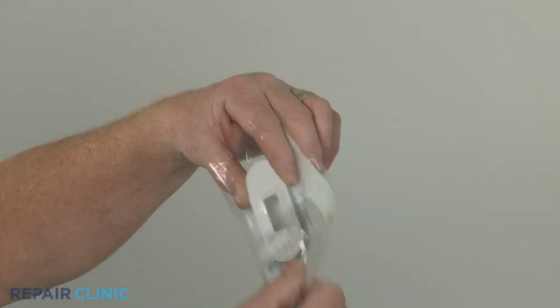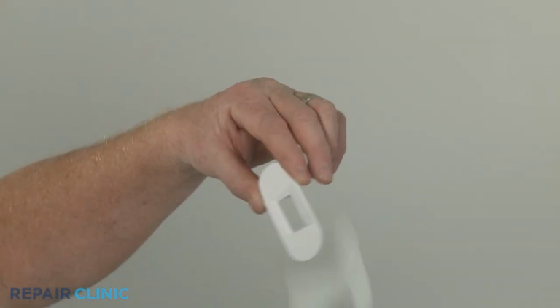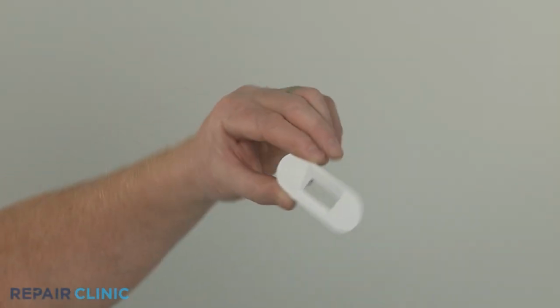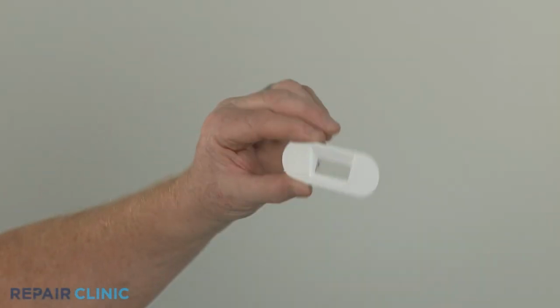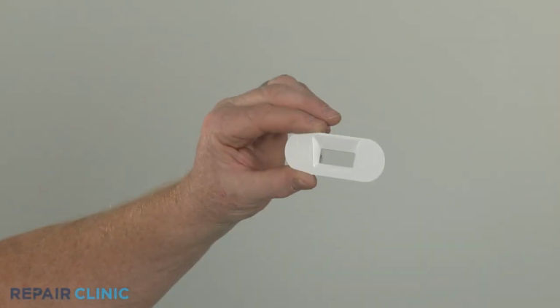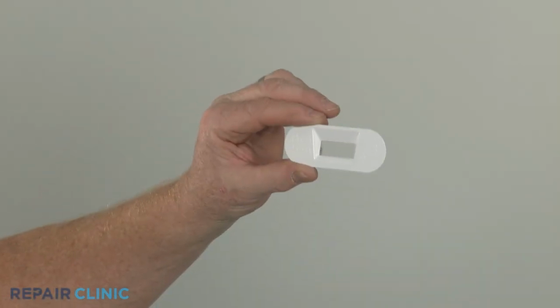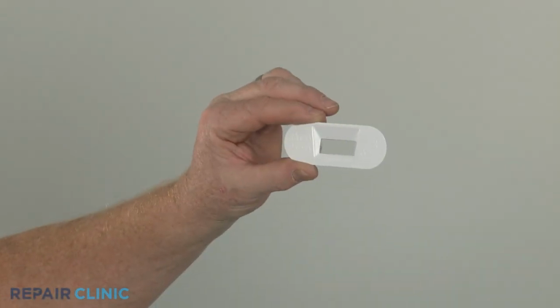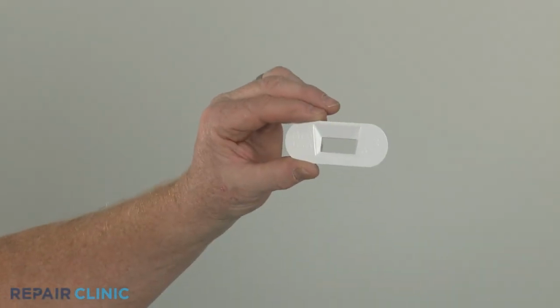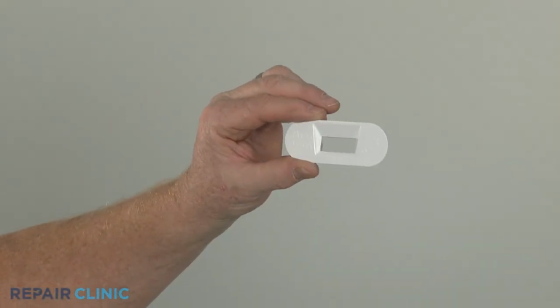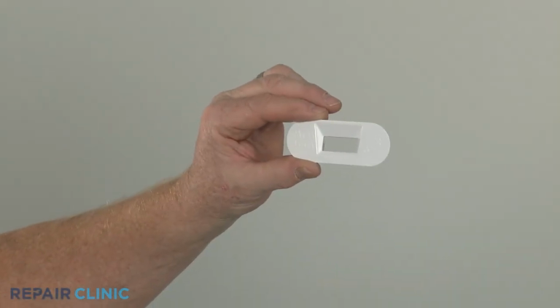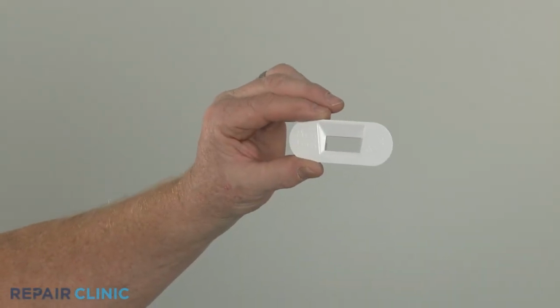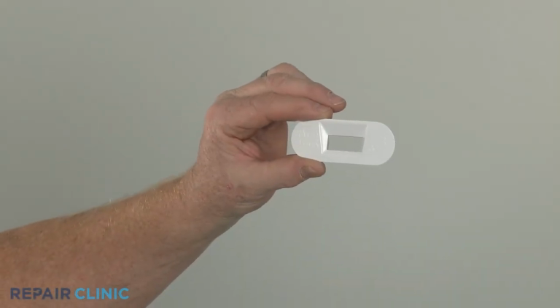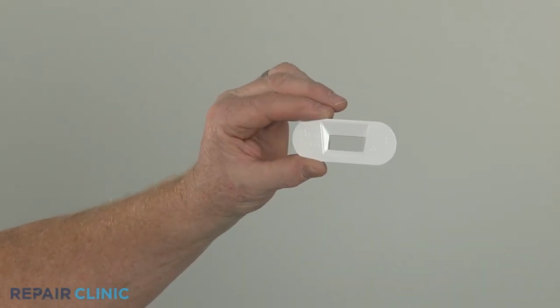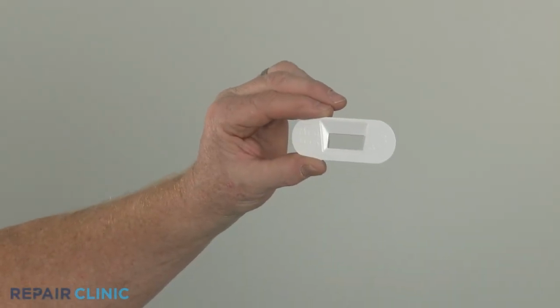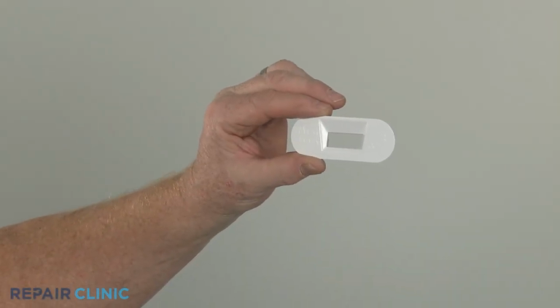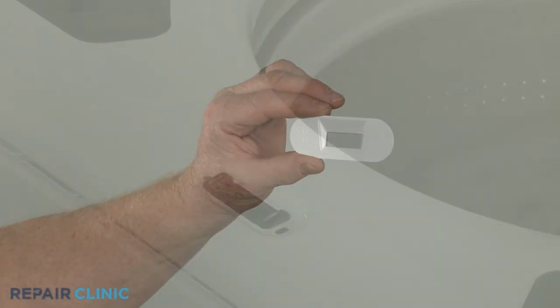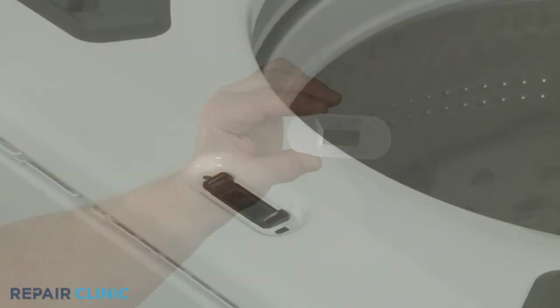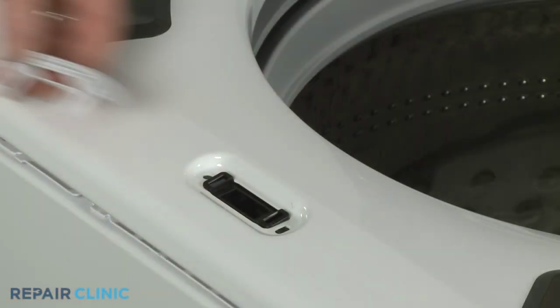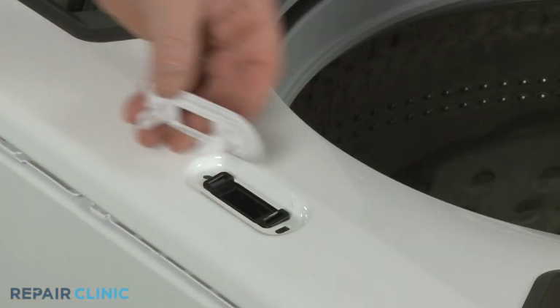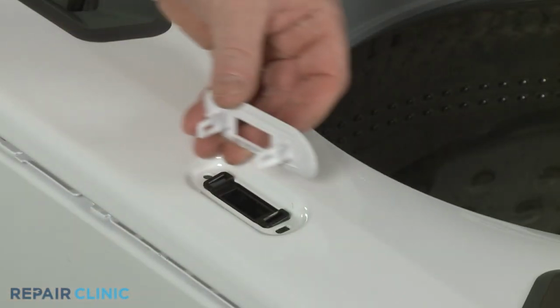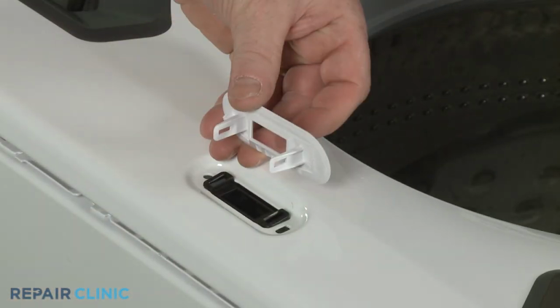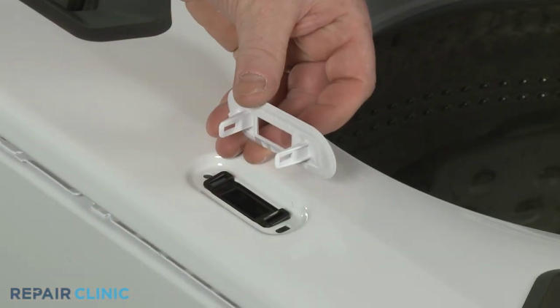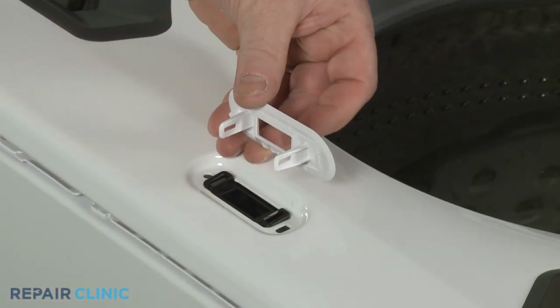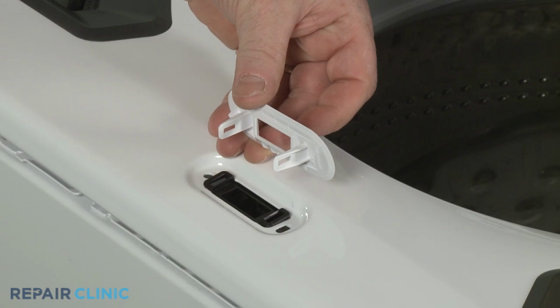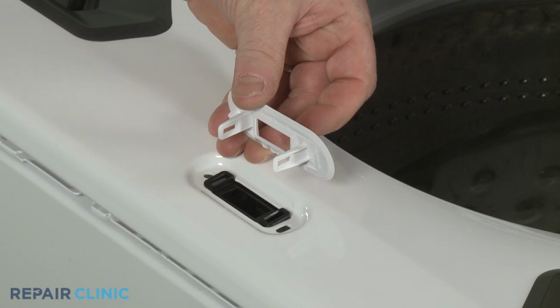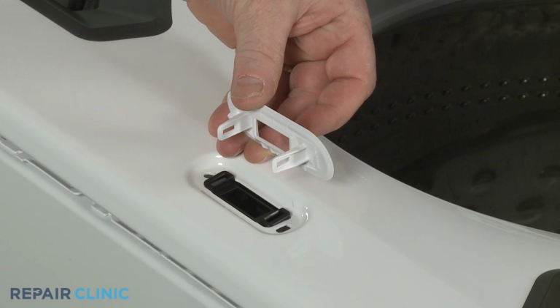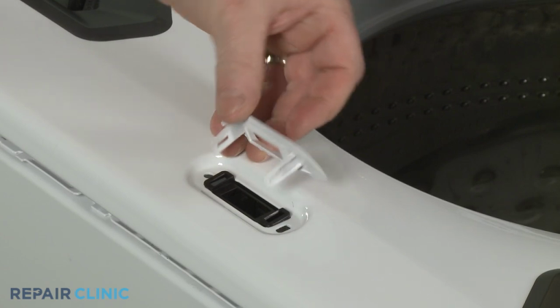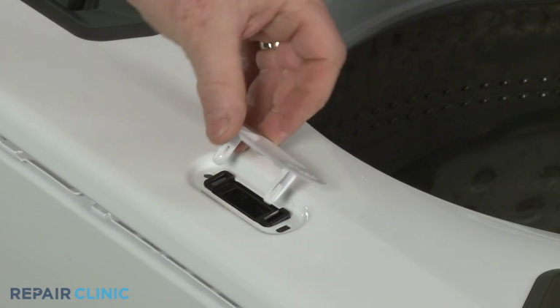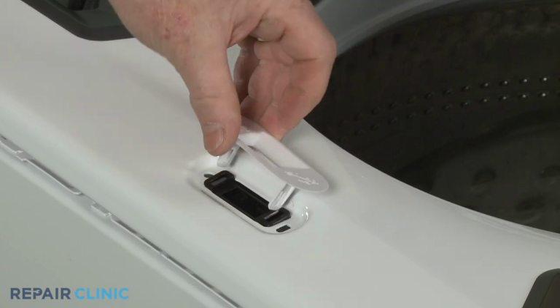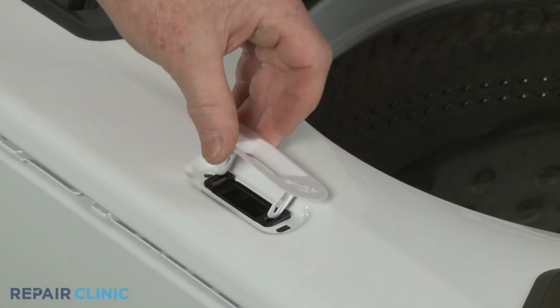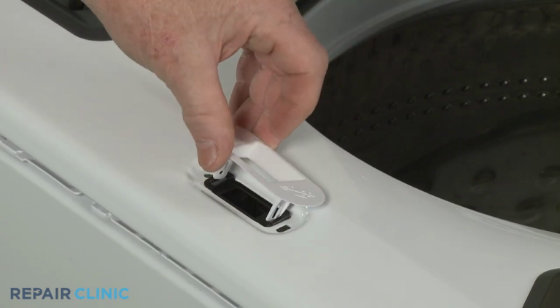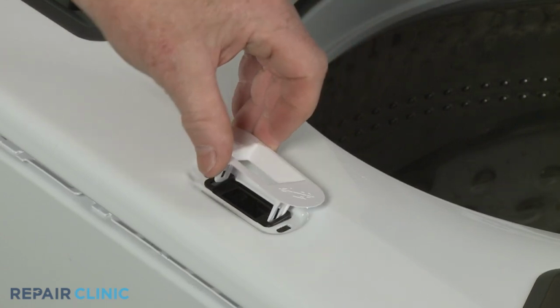To install the new lid lock bezel, align it on the main top and snap the tab into place.